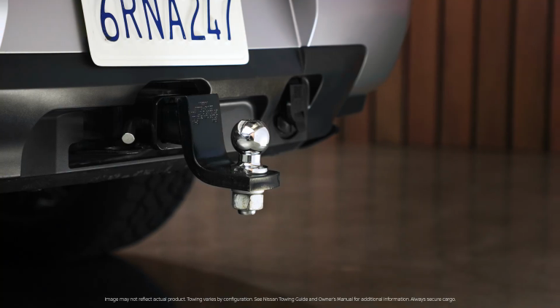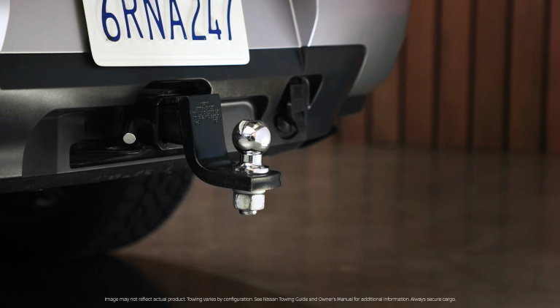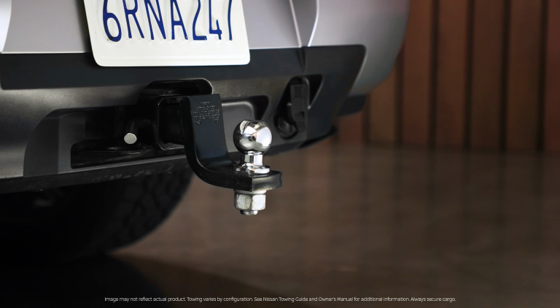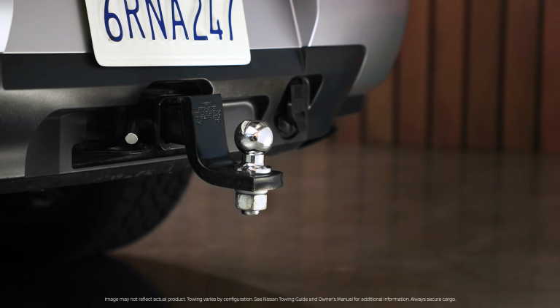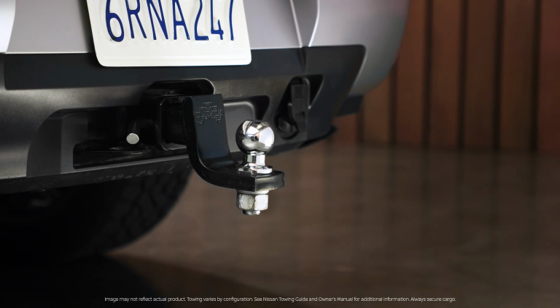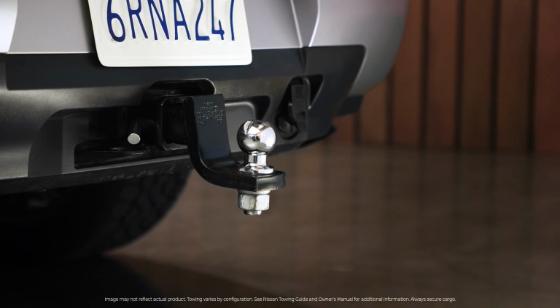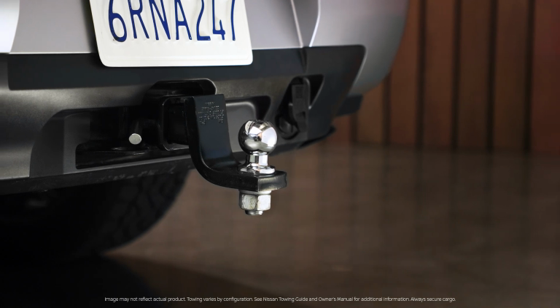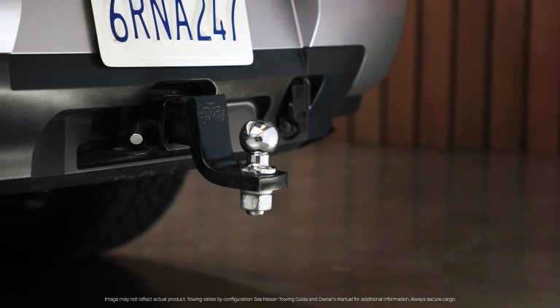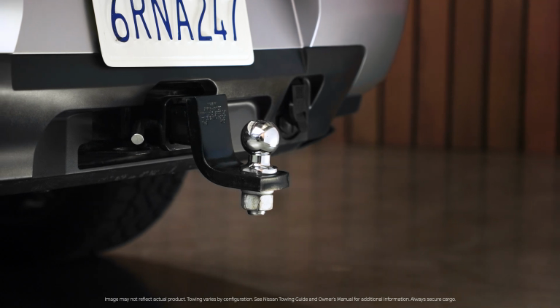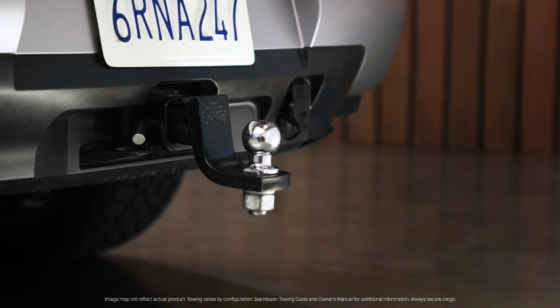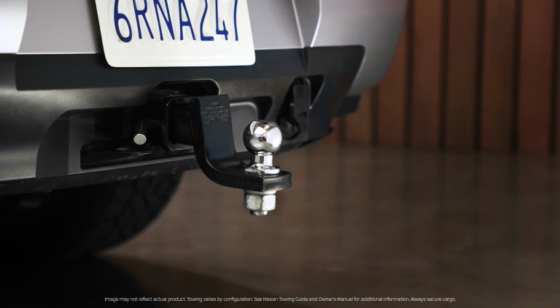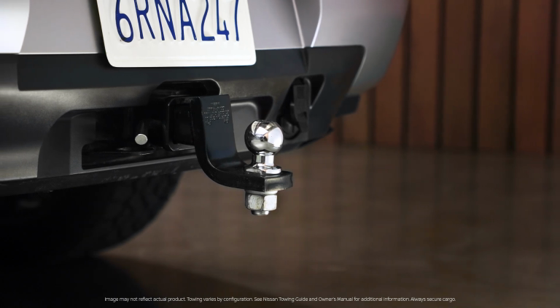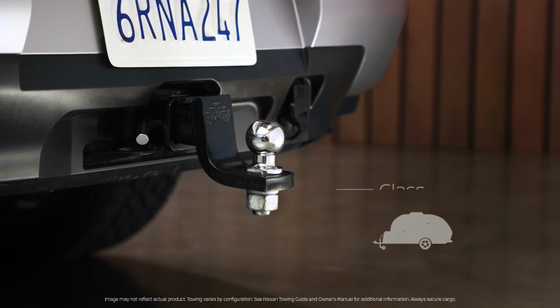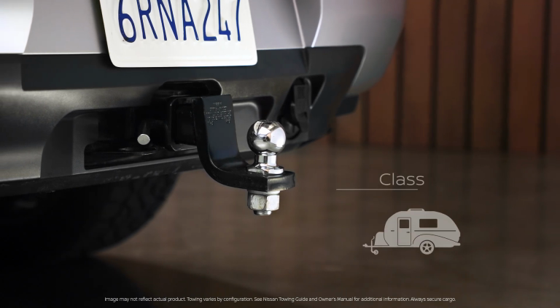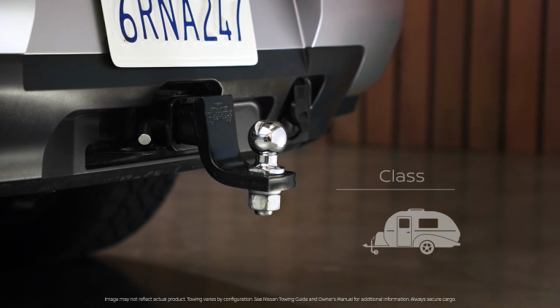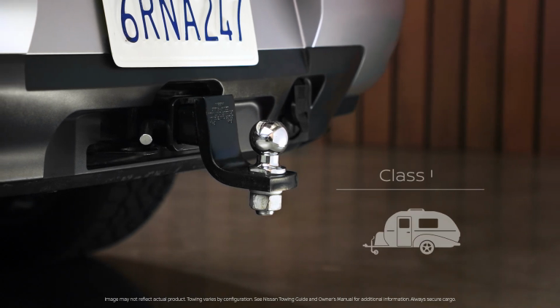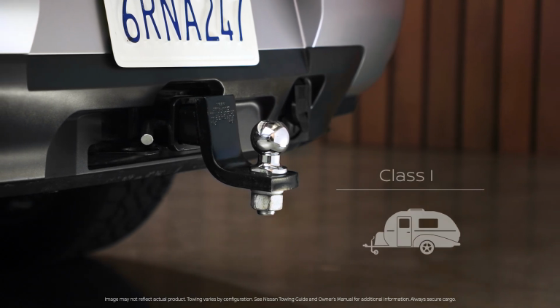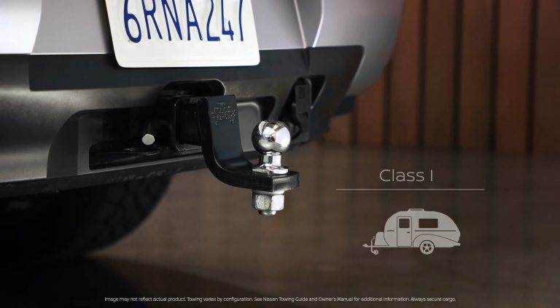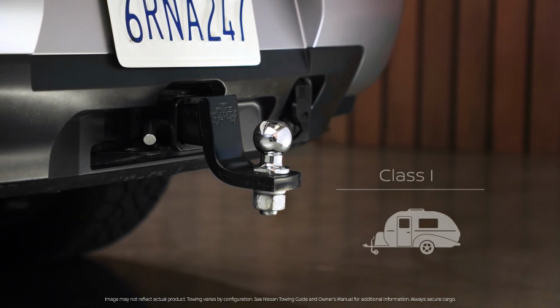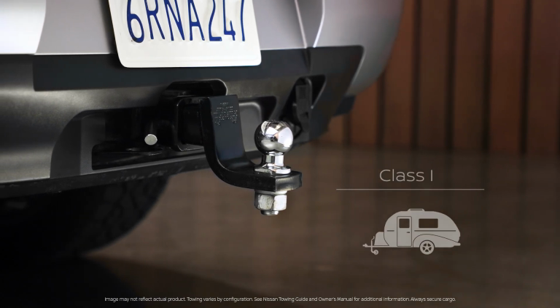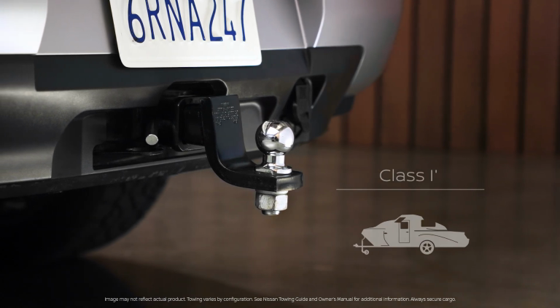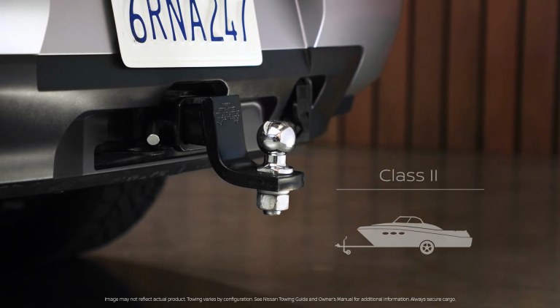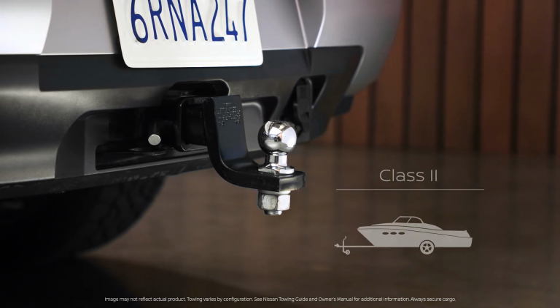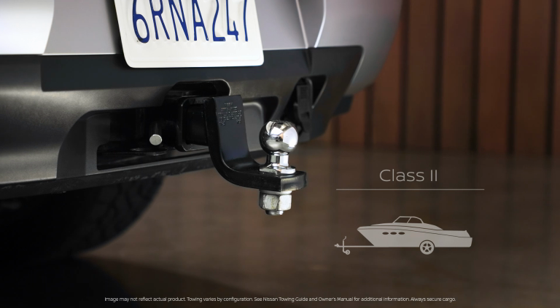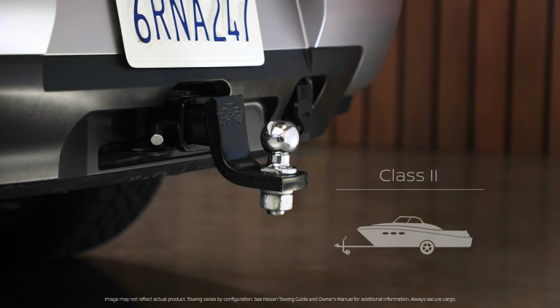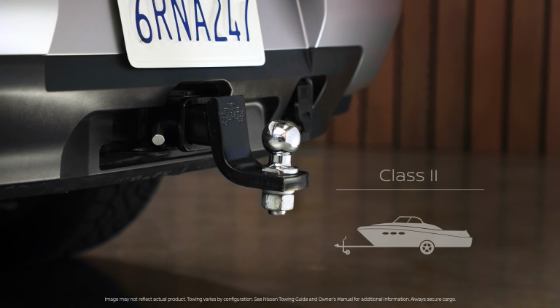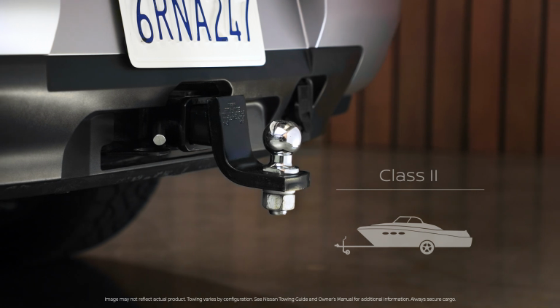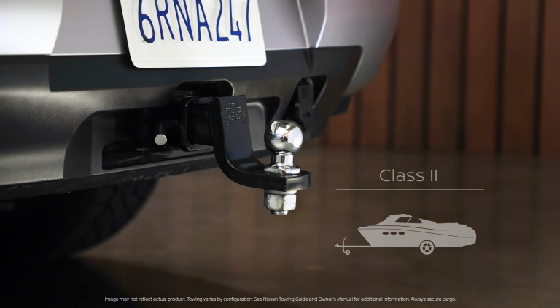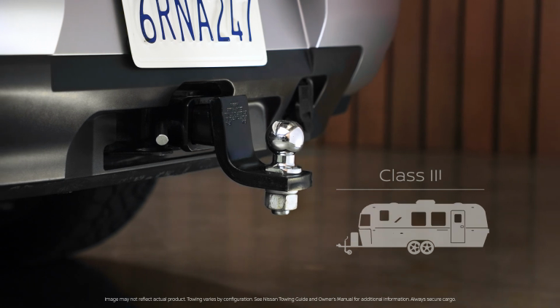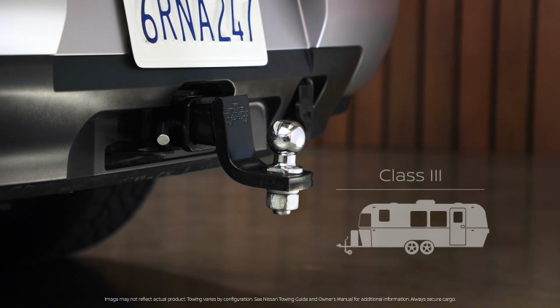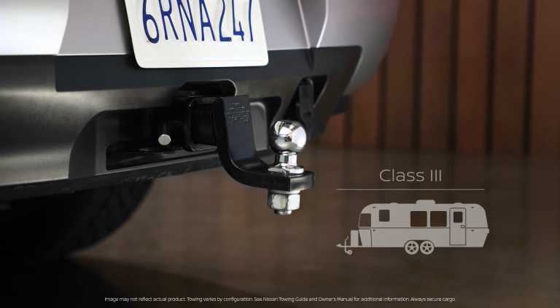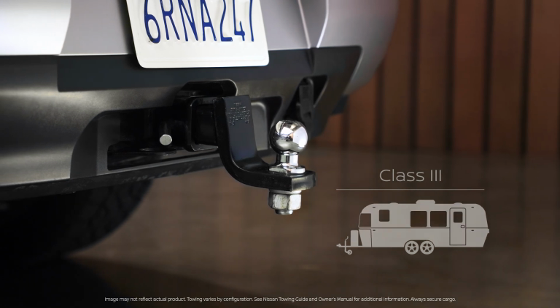There's a variety of towing classes based on trailer weight. Use class one to tow something like a micro camper, class two for a boat. We're using a class three.